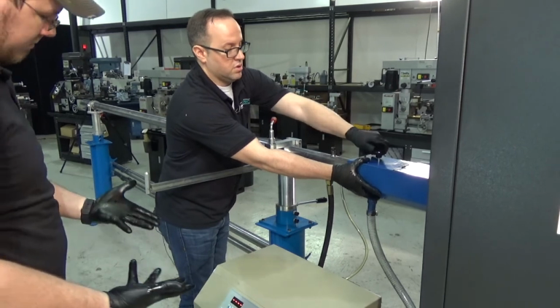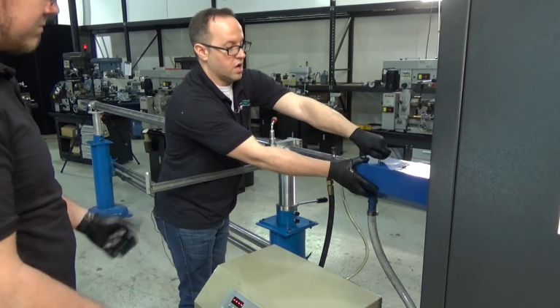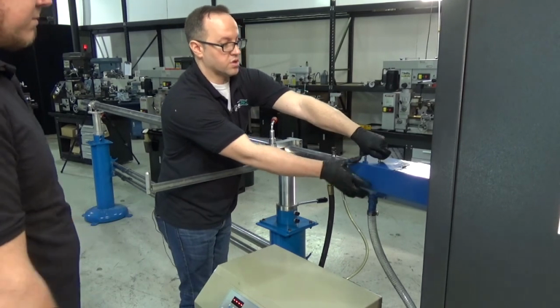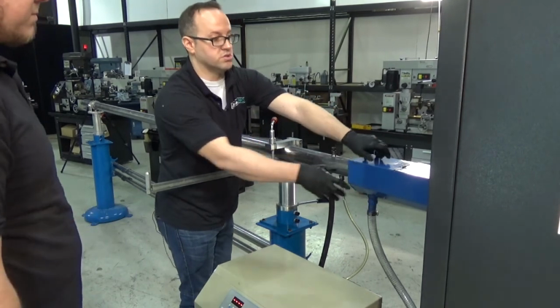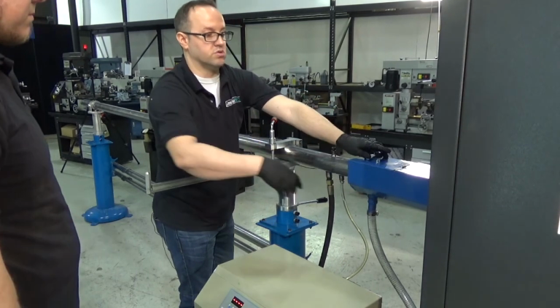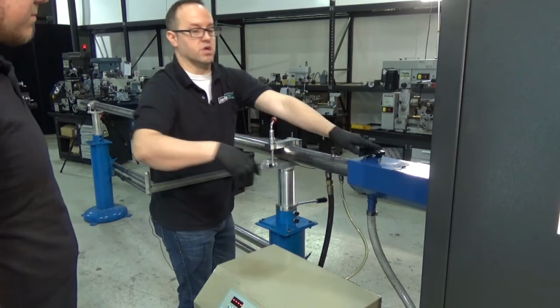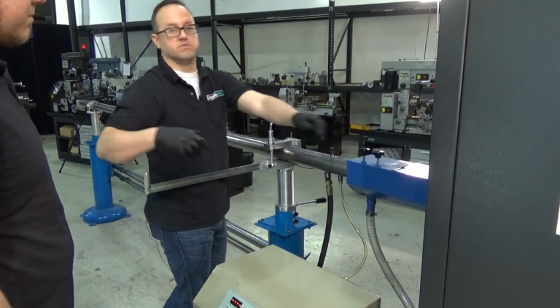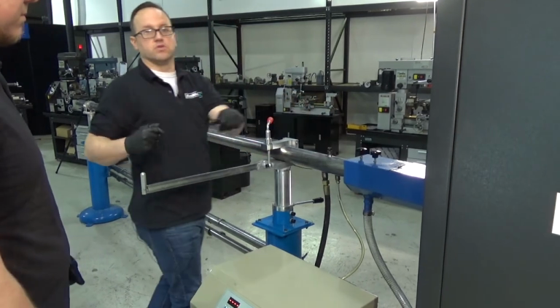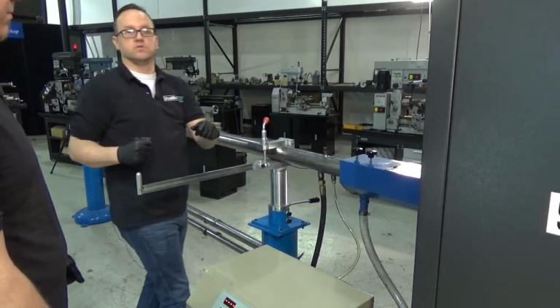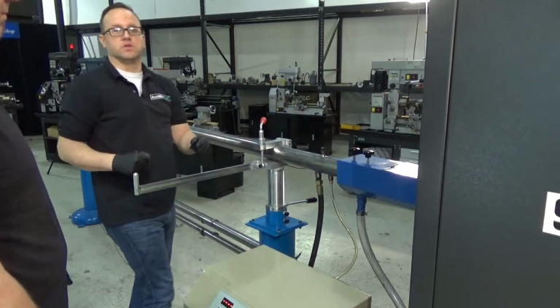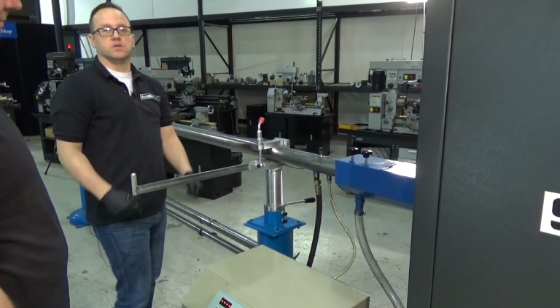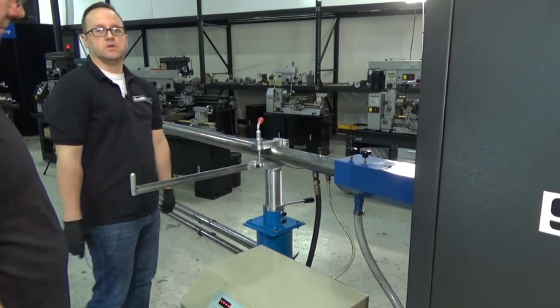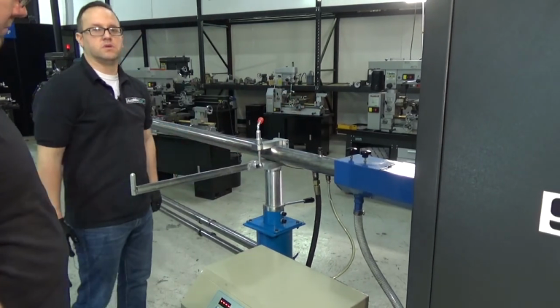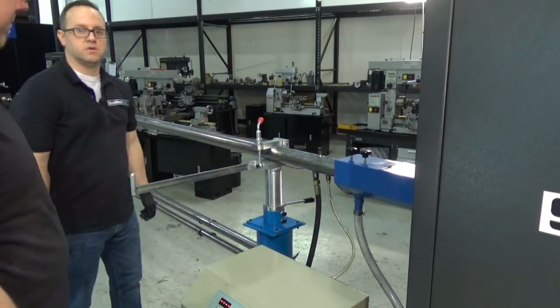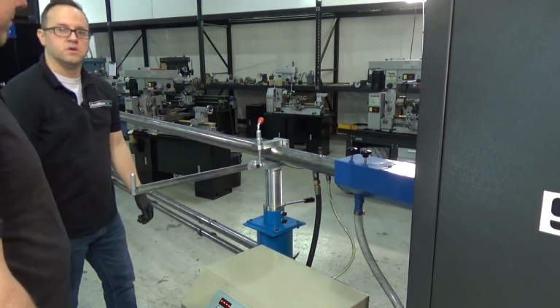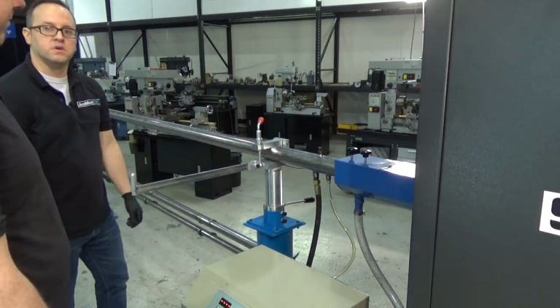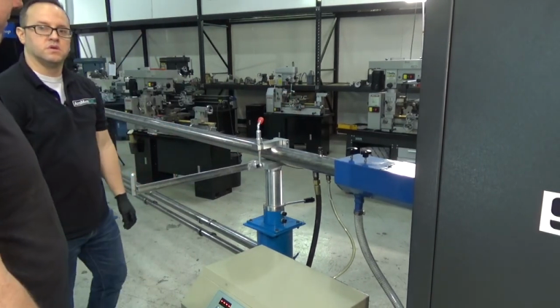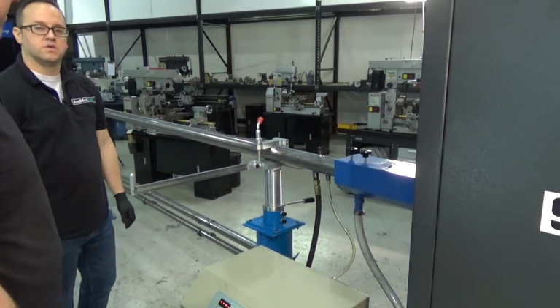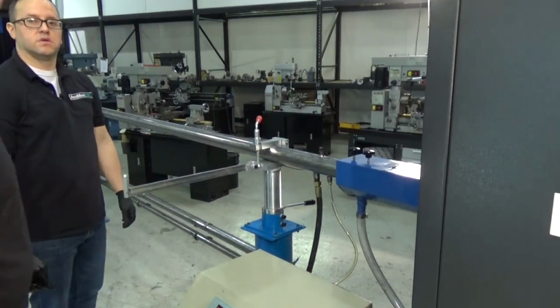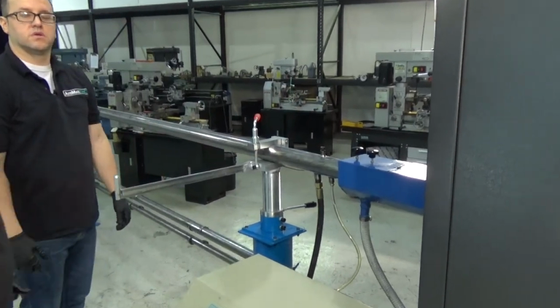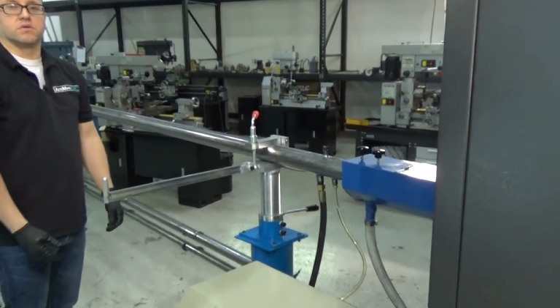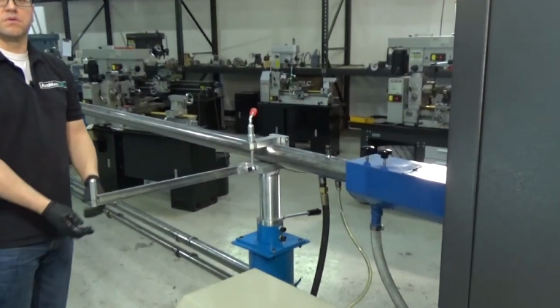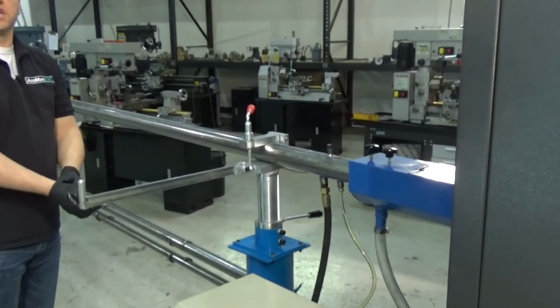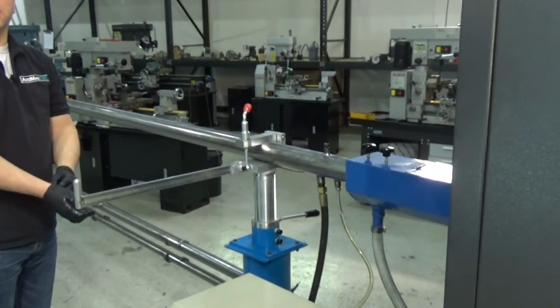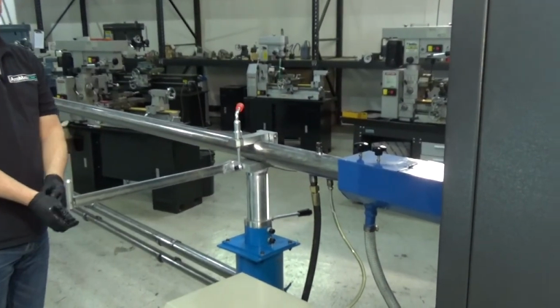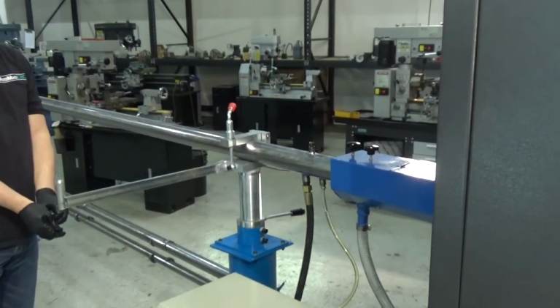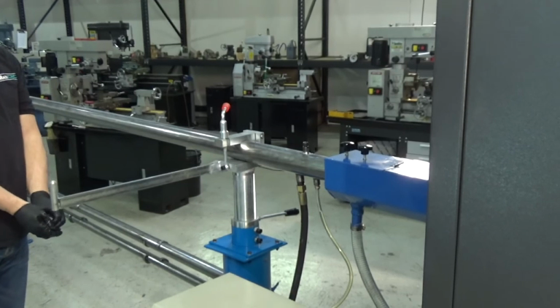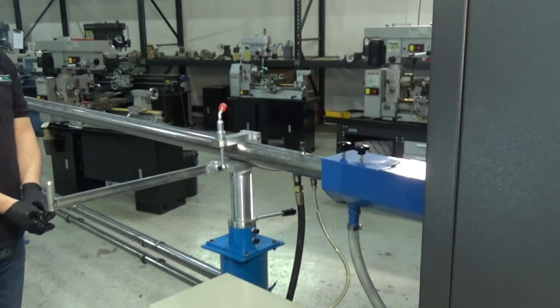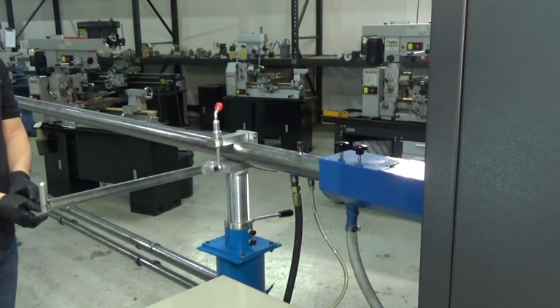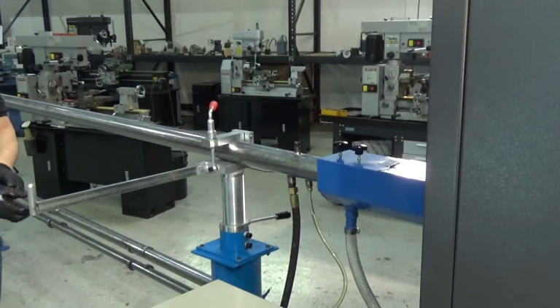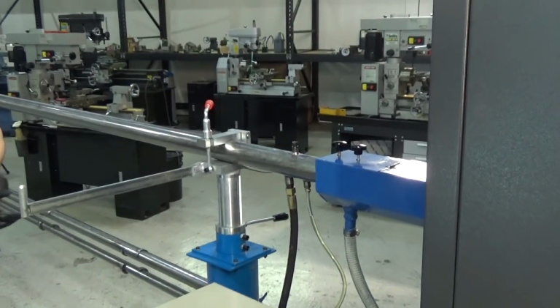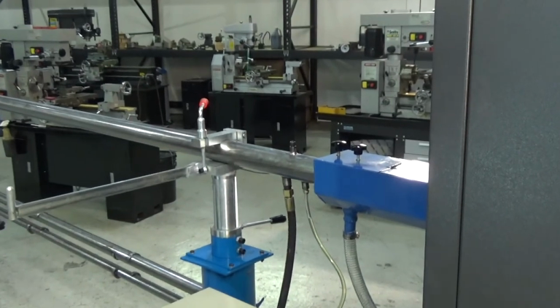Lock those two thumb screws and get into automatic mode on the machine.